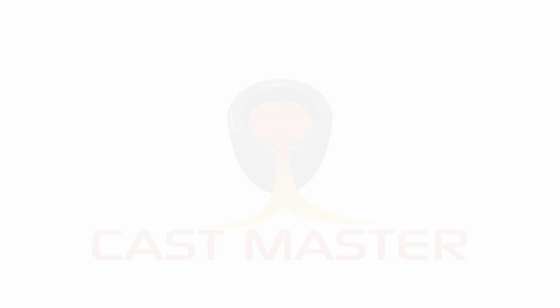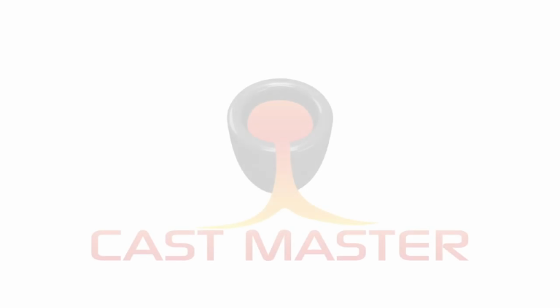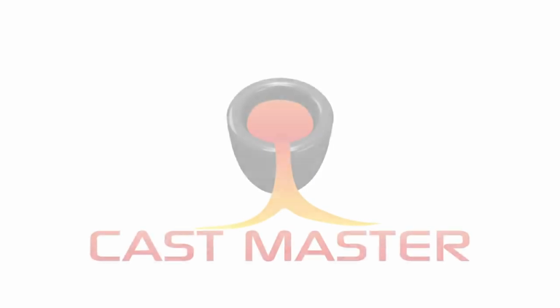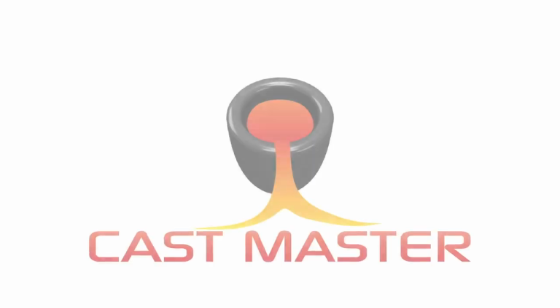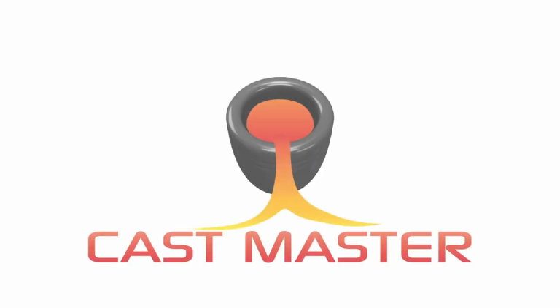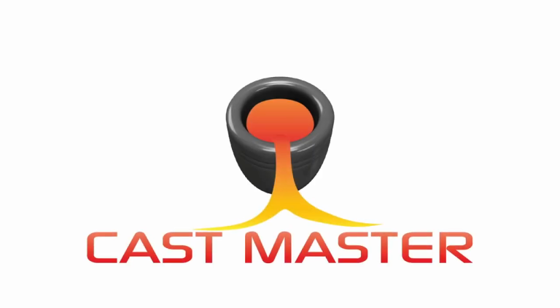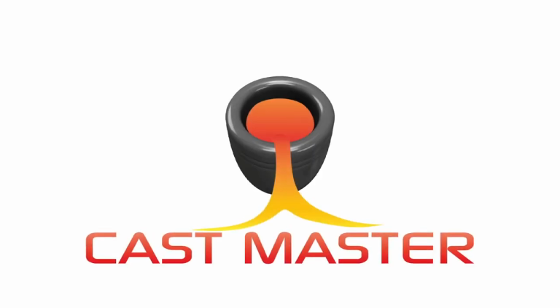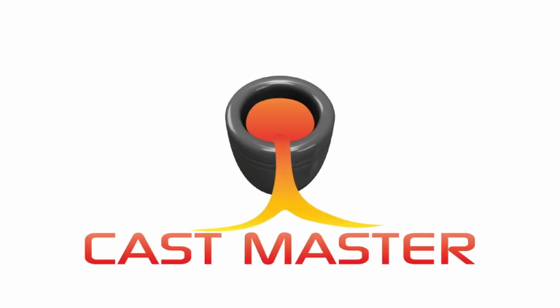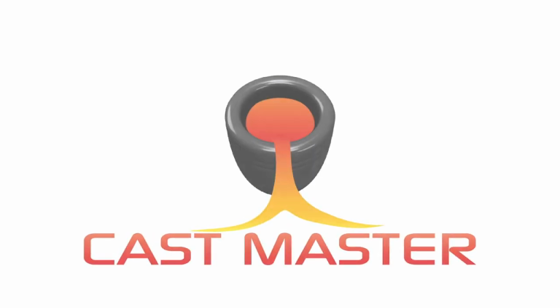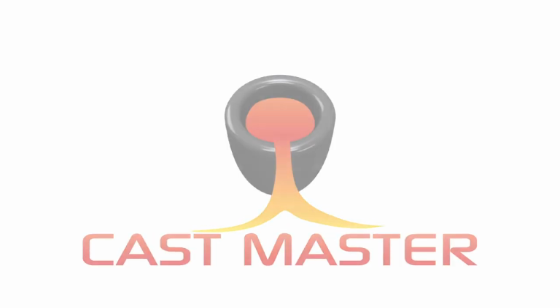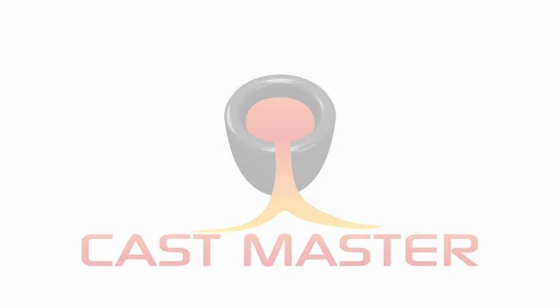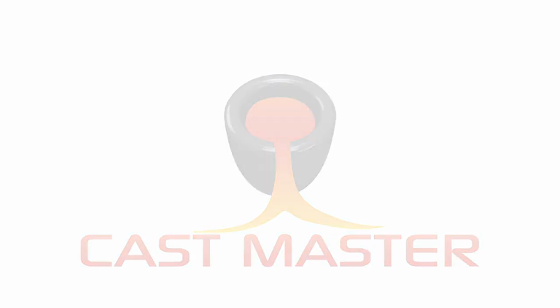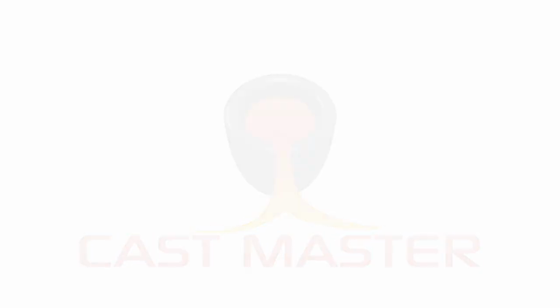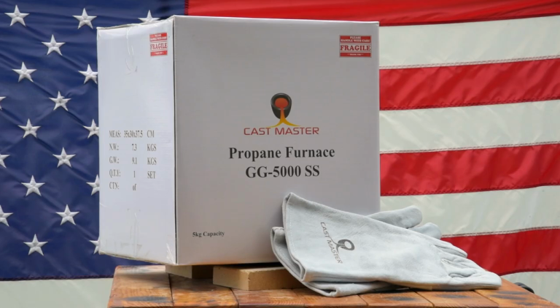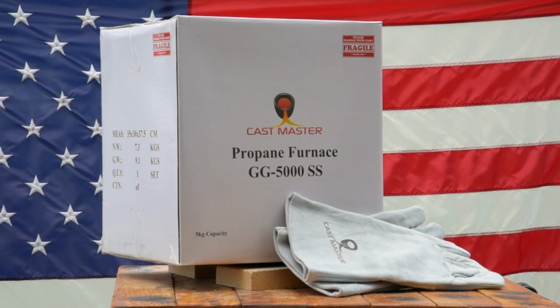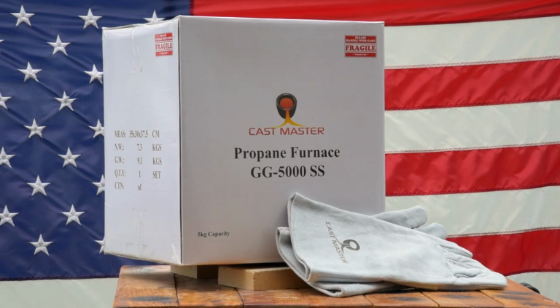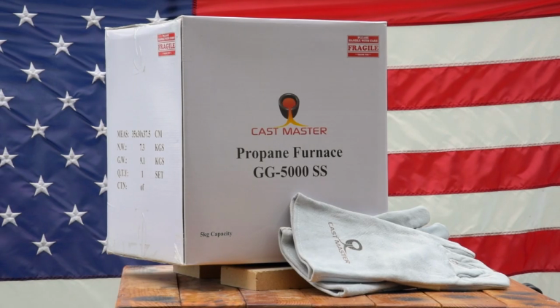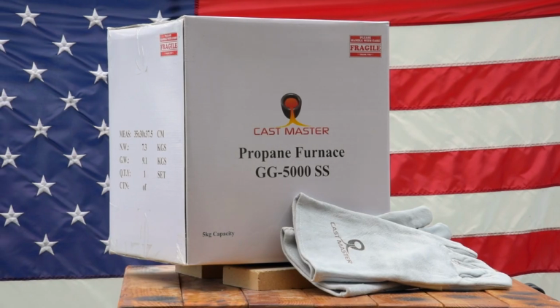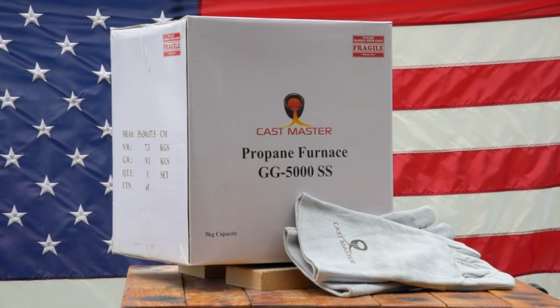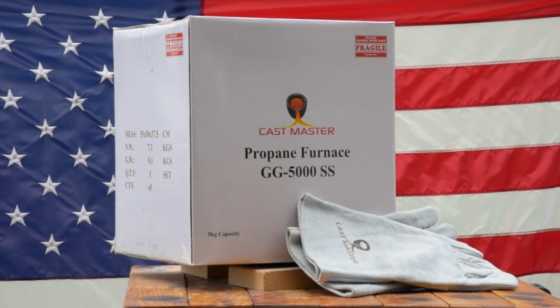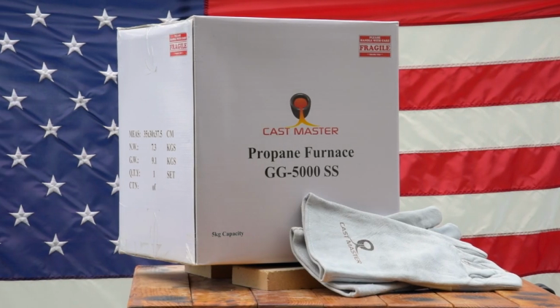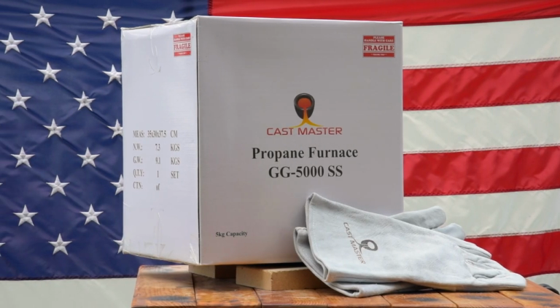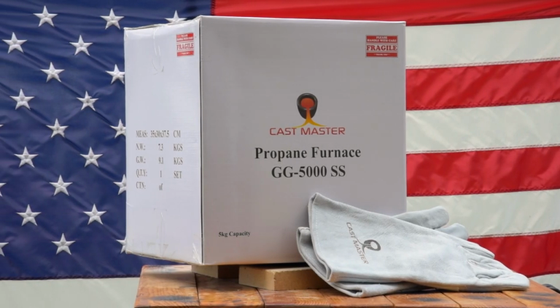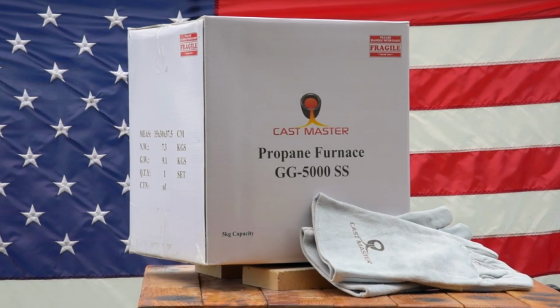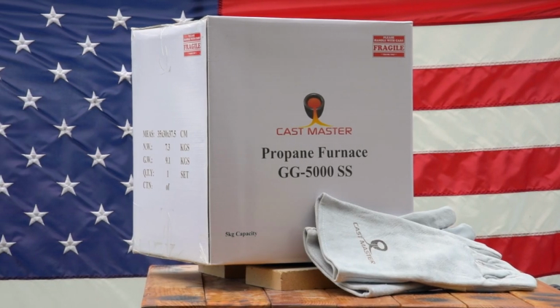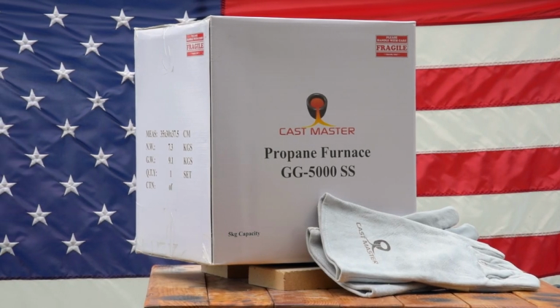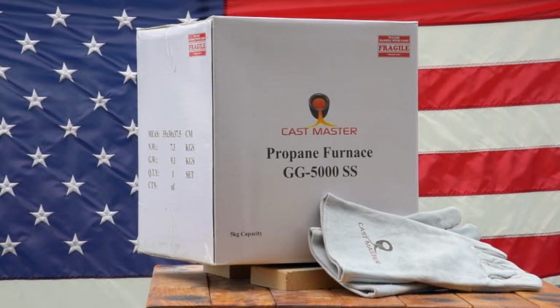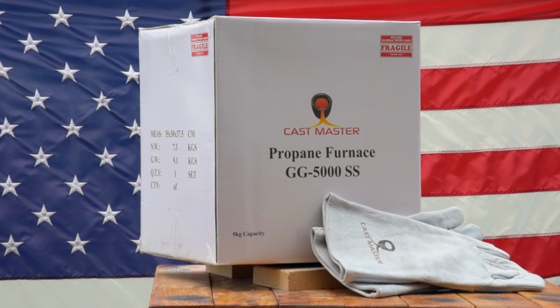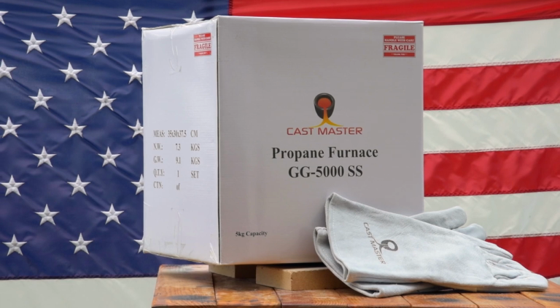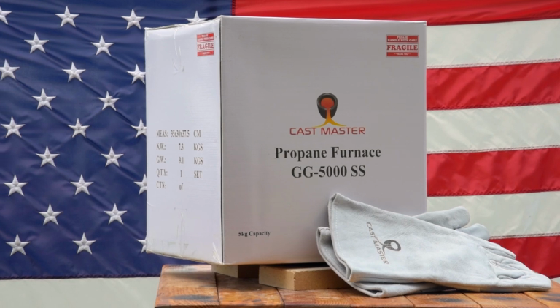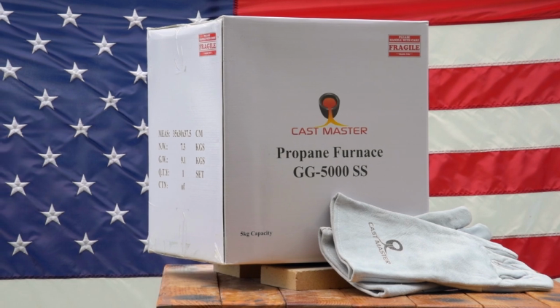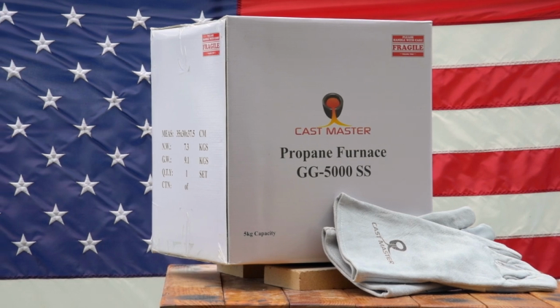Welcome to Castmasters and thank you for your purchase of our GG5000 Stainless Steel Smelting Furnace Kit.